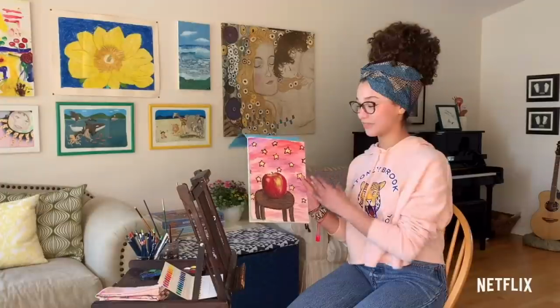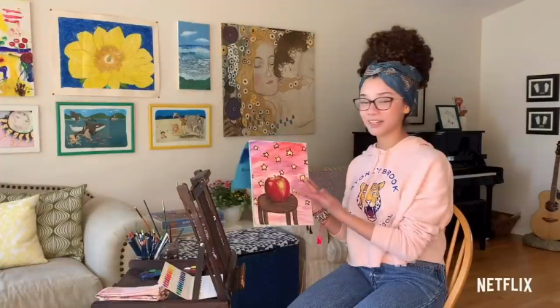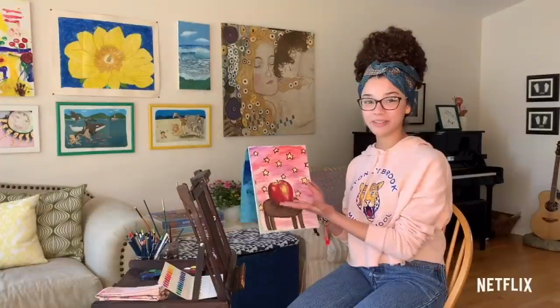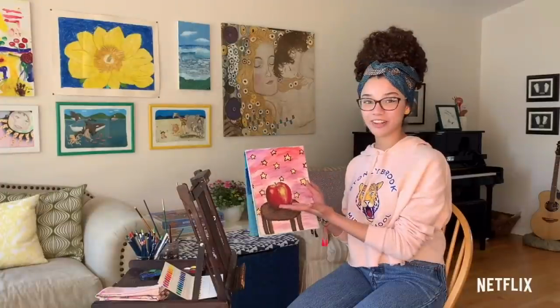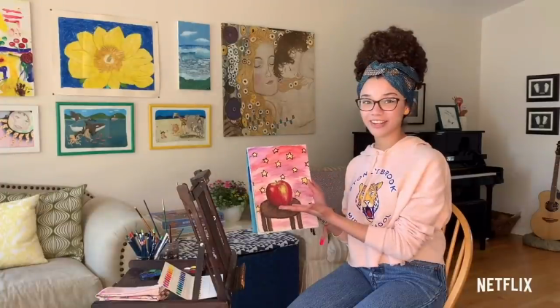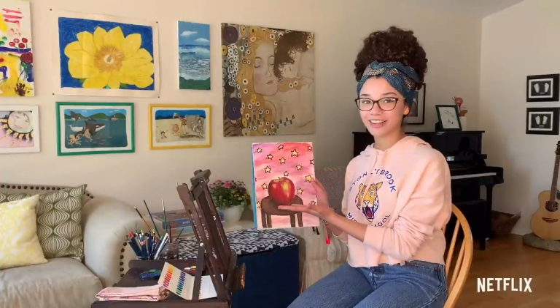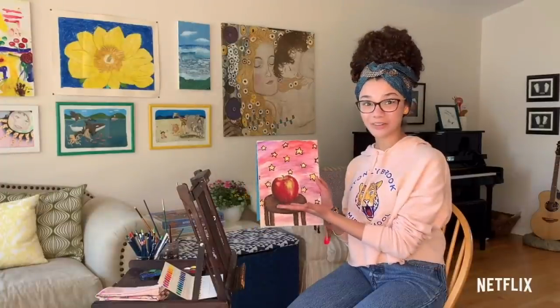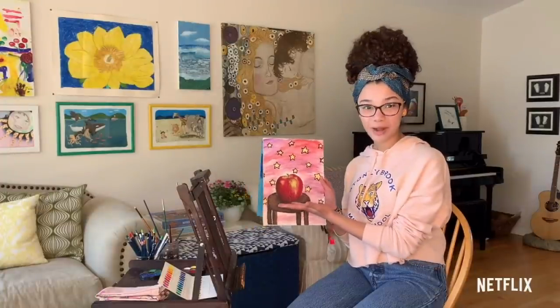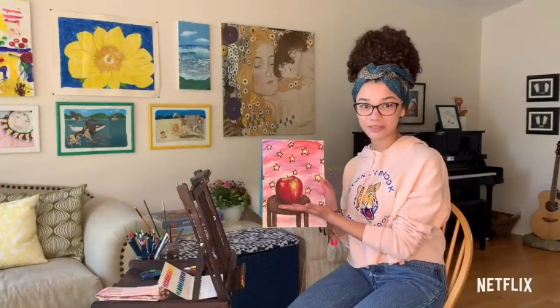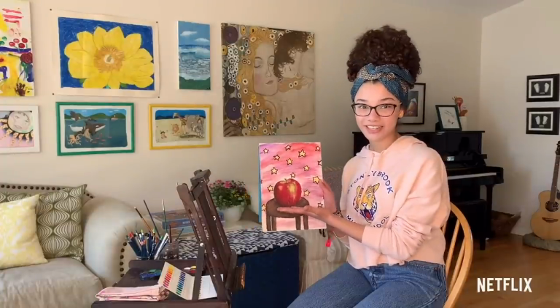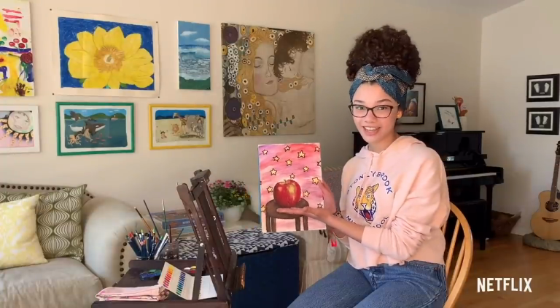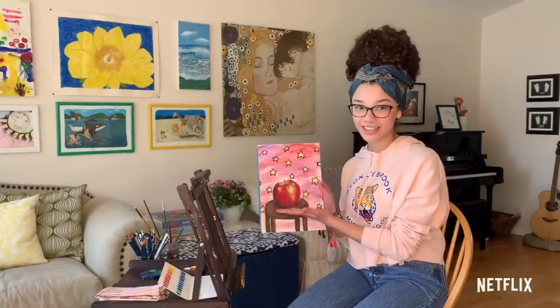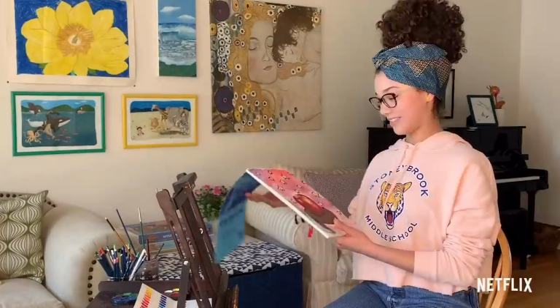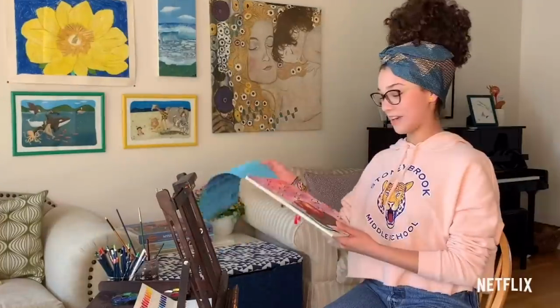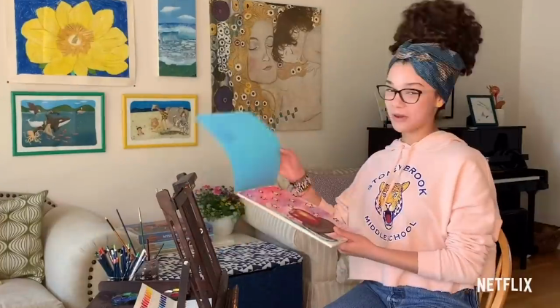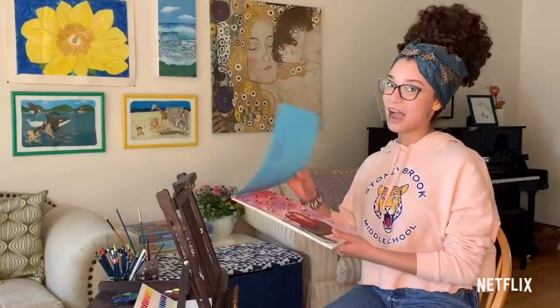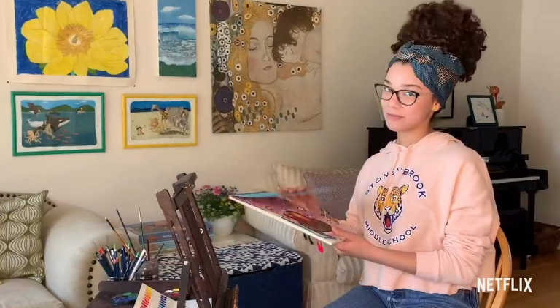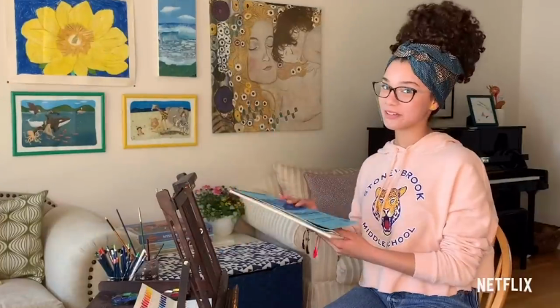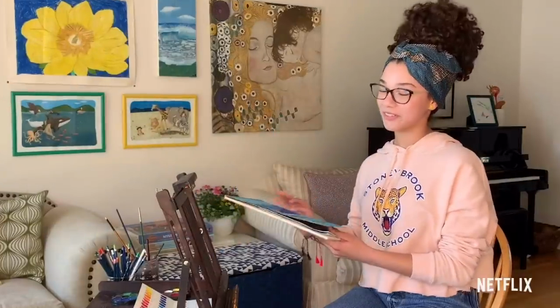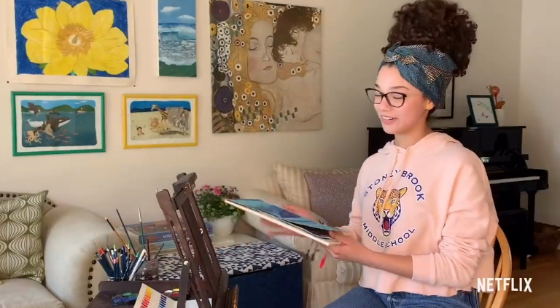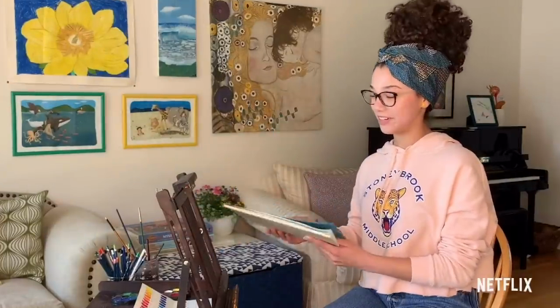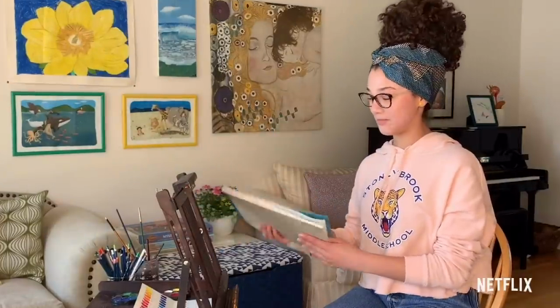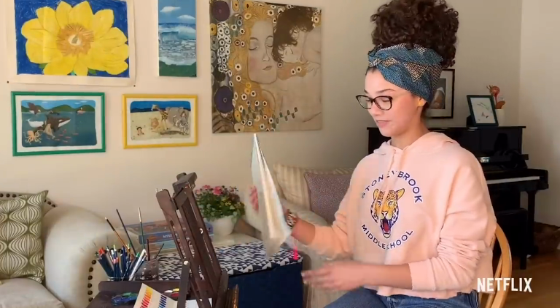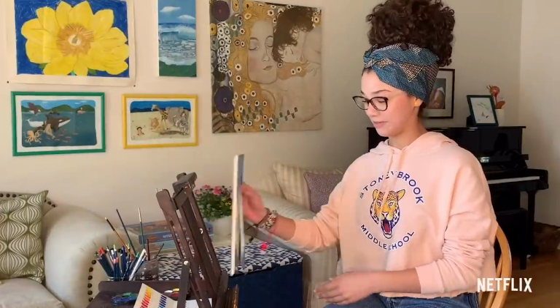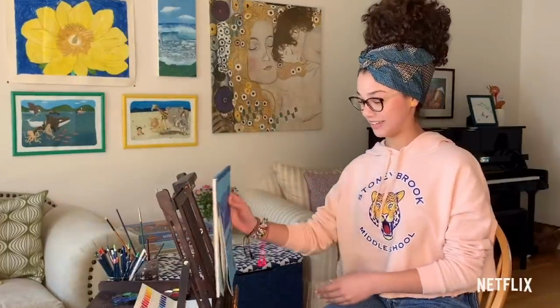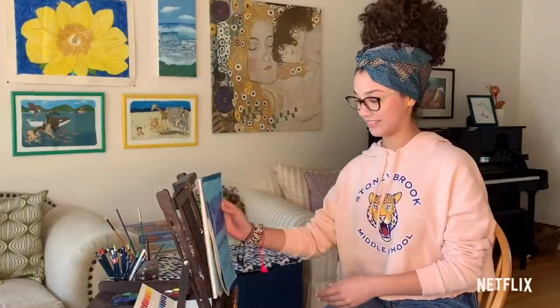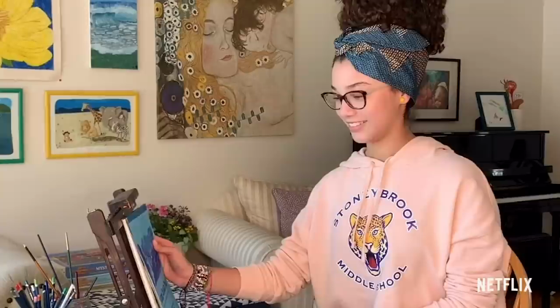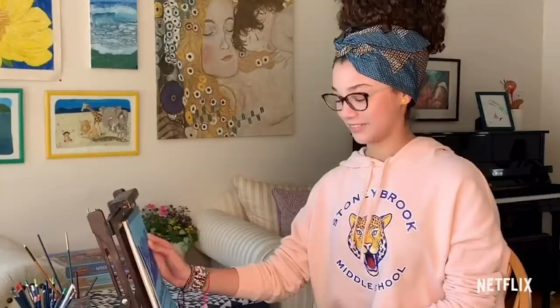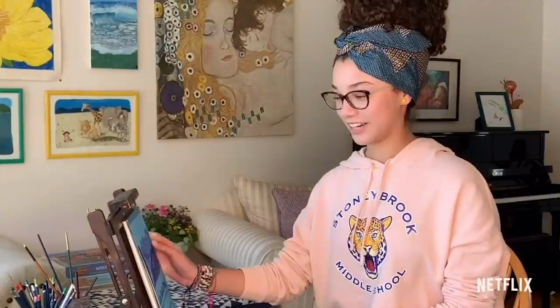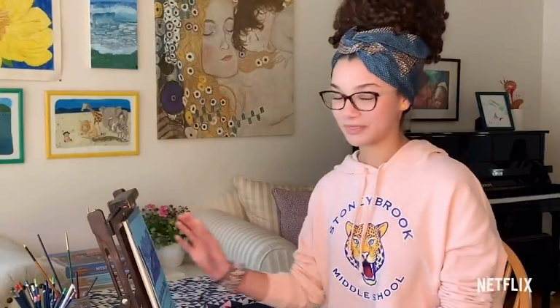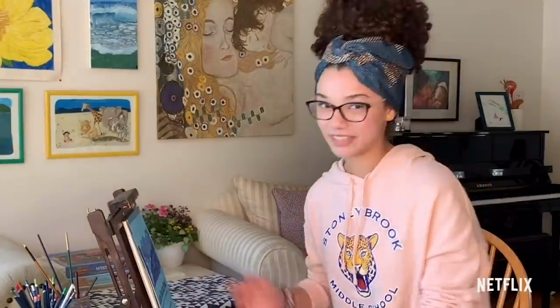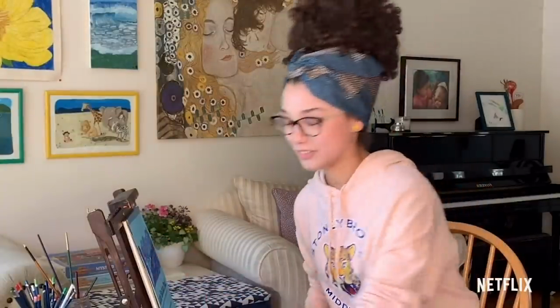We're going to be drawing another apple today. Apples are very fun to paint for me. Random, but true.